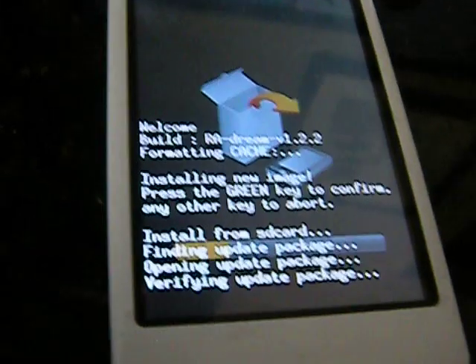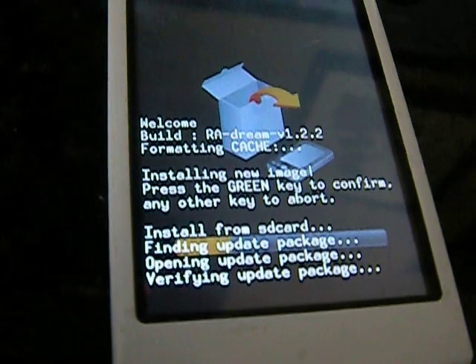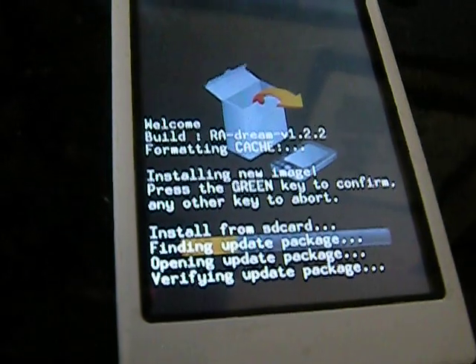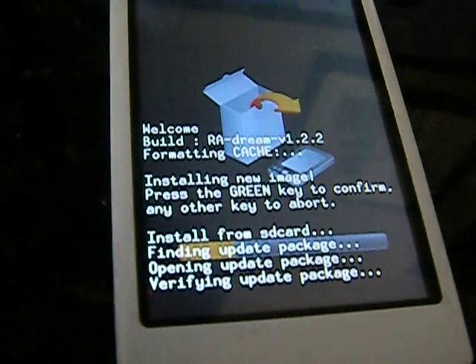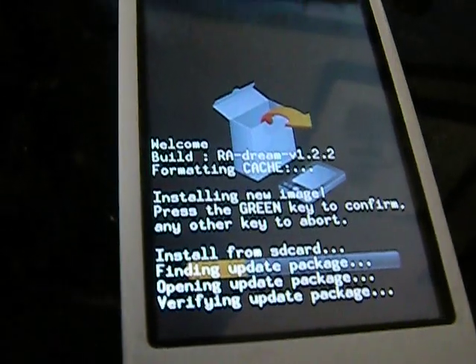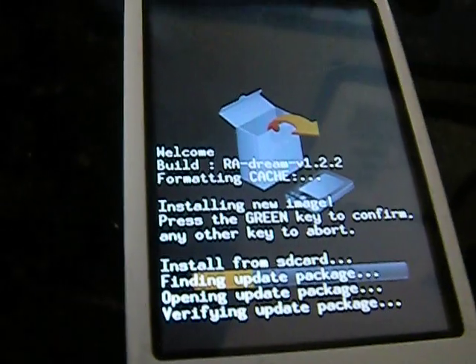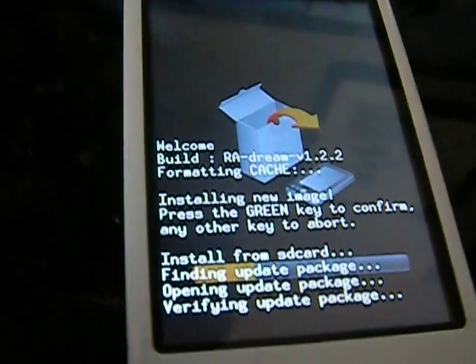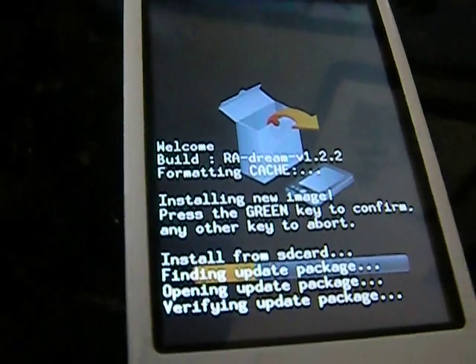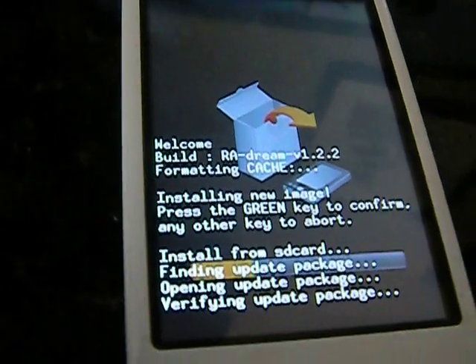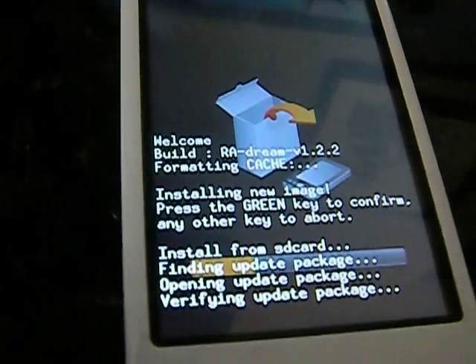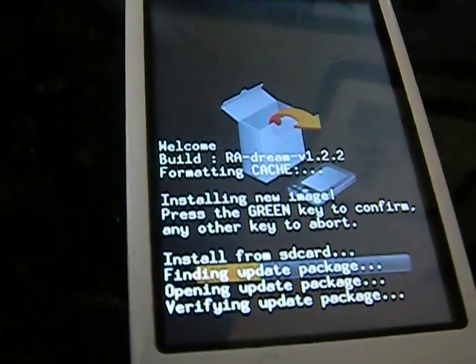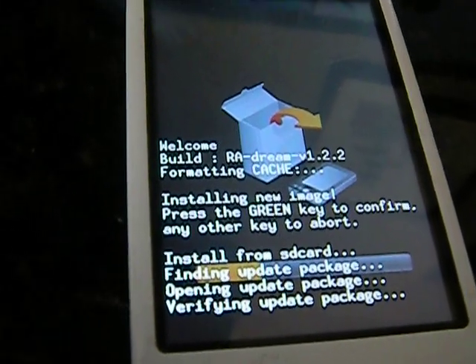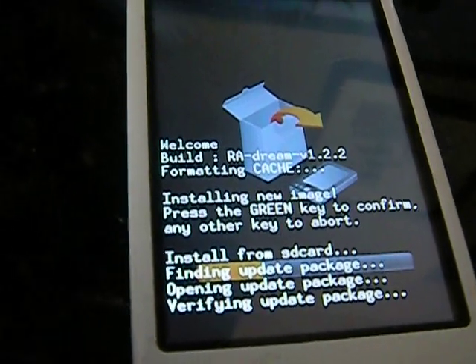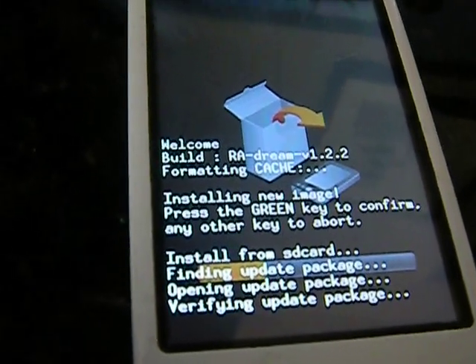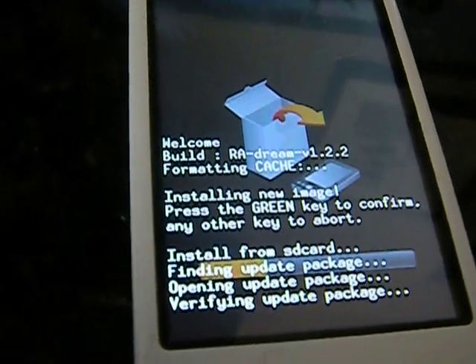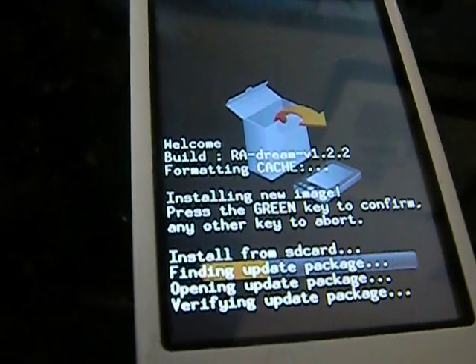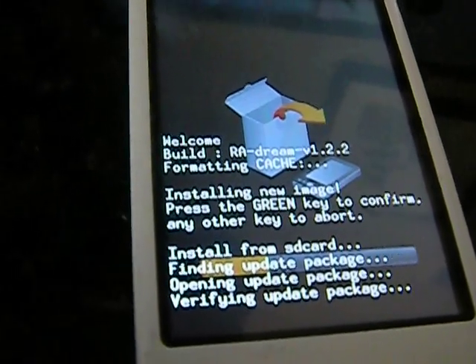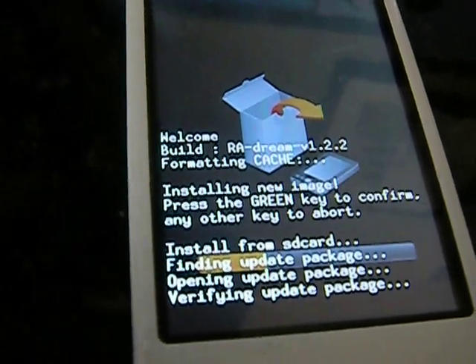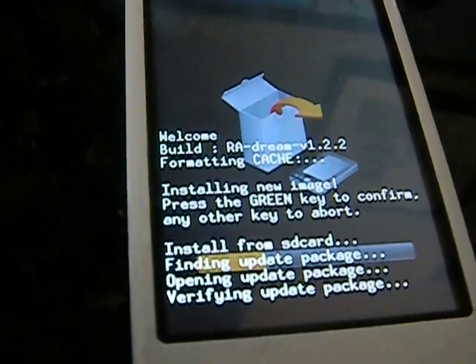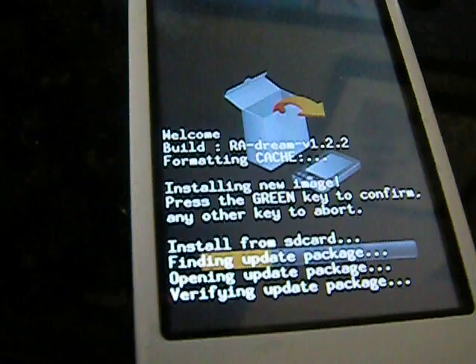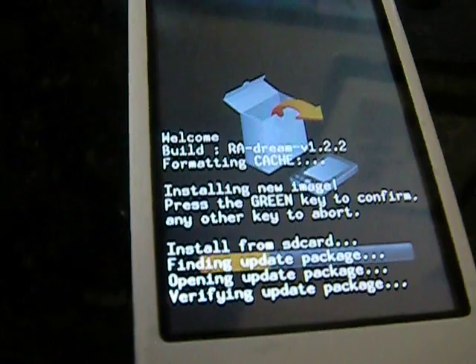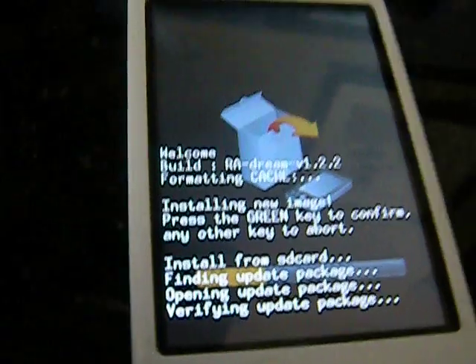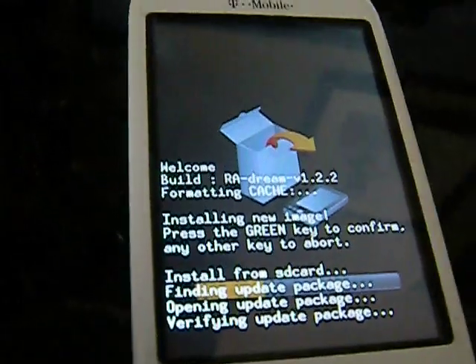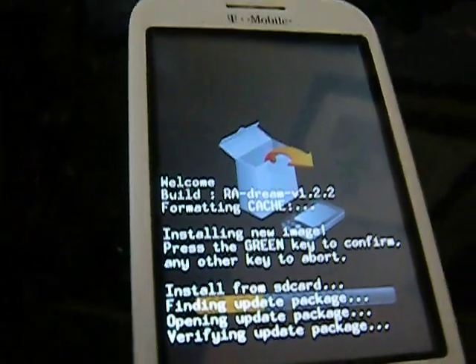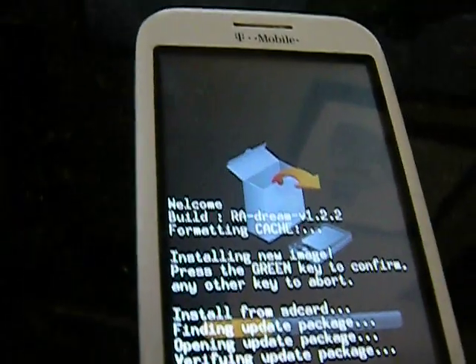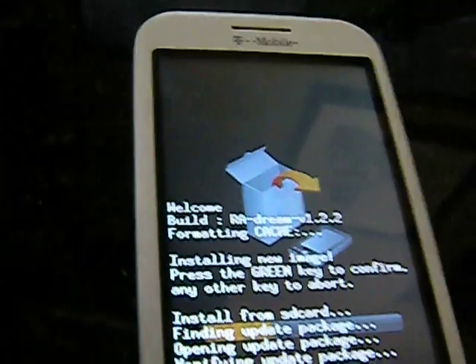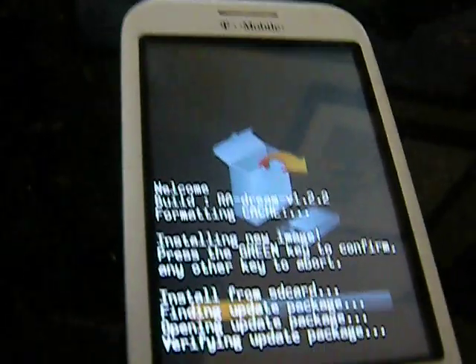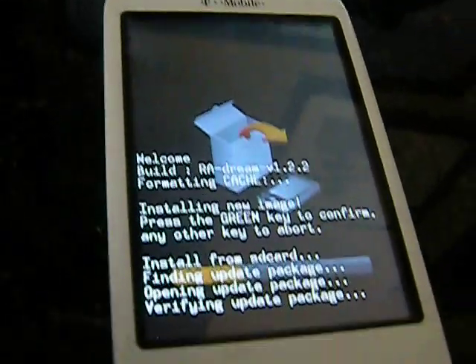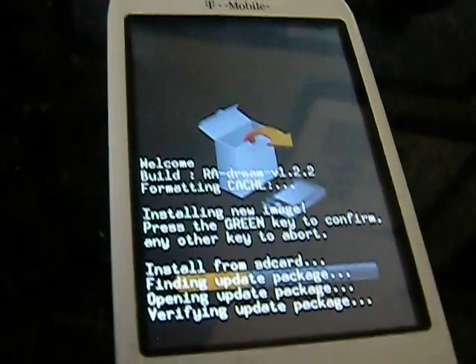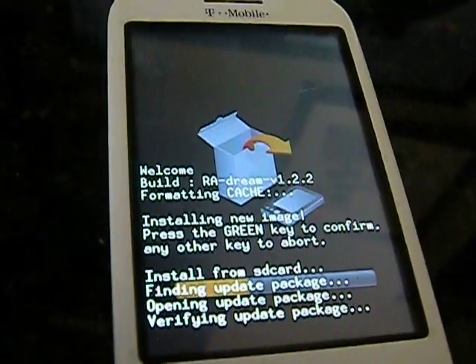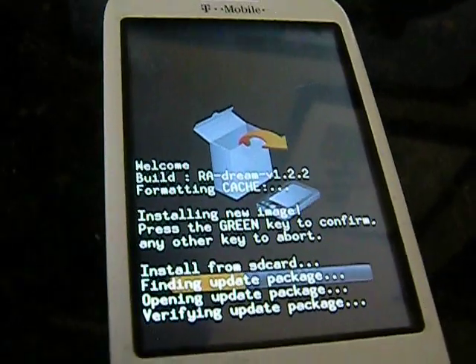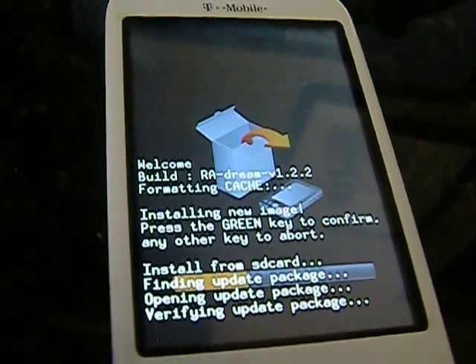And as you see, it's not taking as long, because I actually rebooted and did what I was supposed to do.